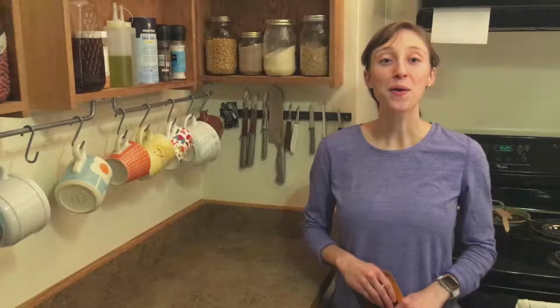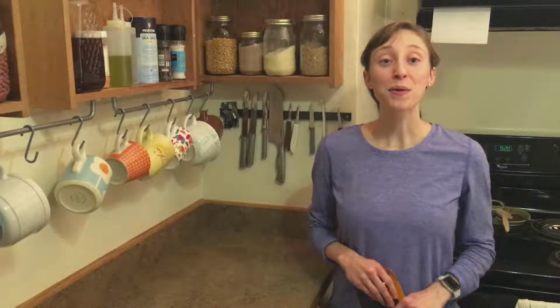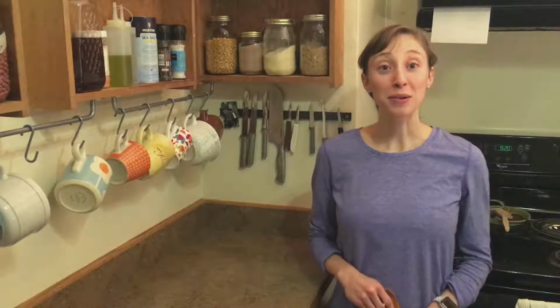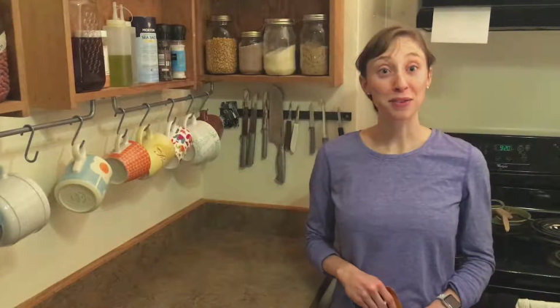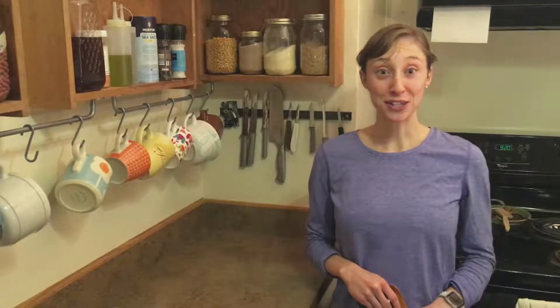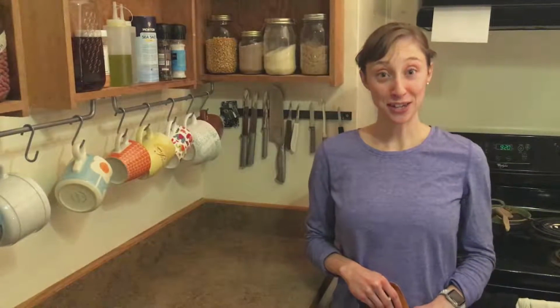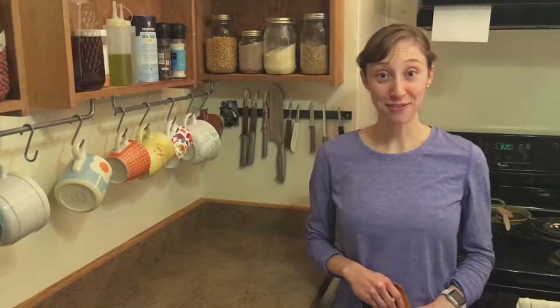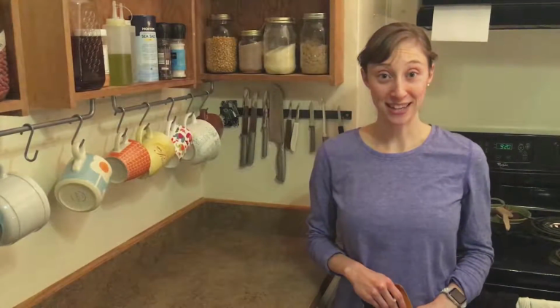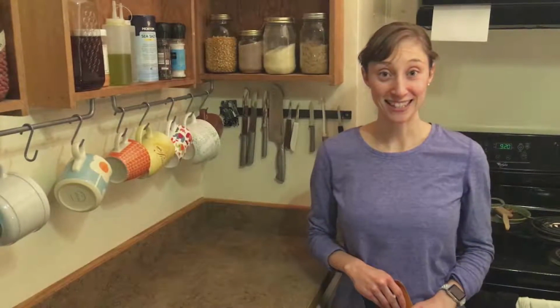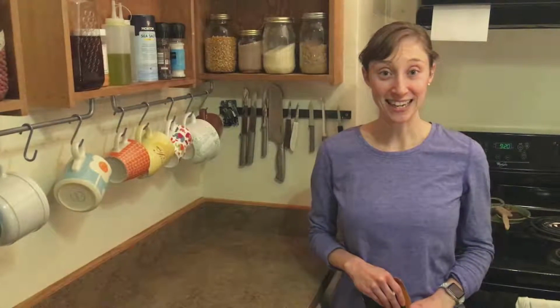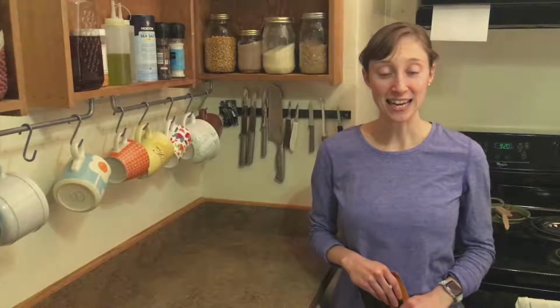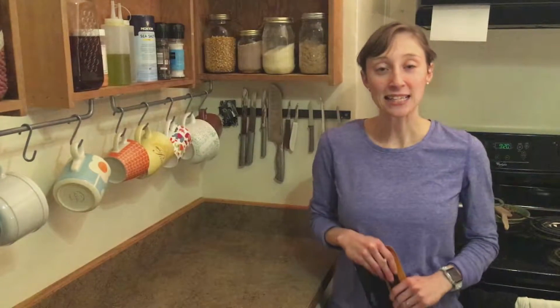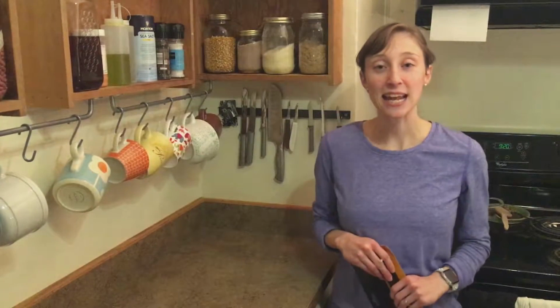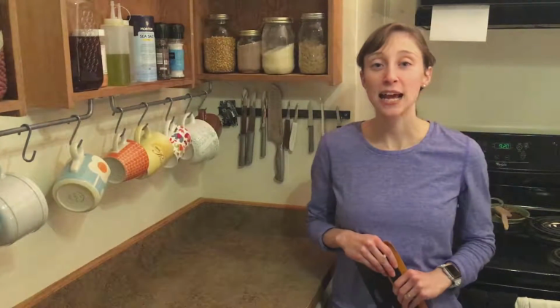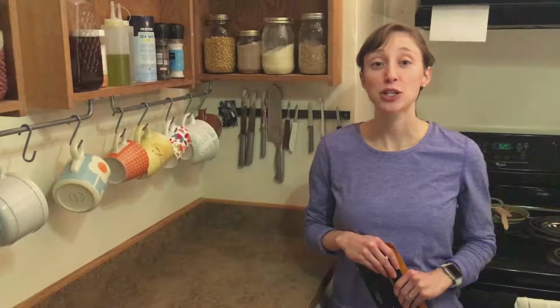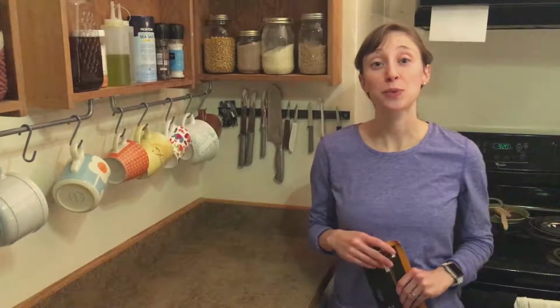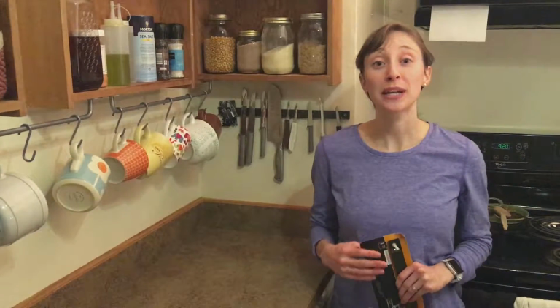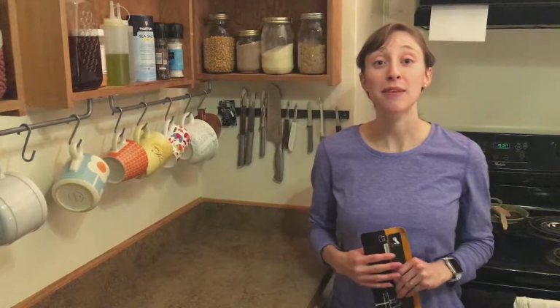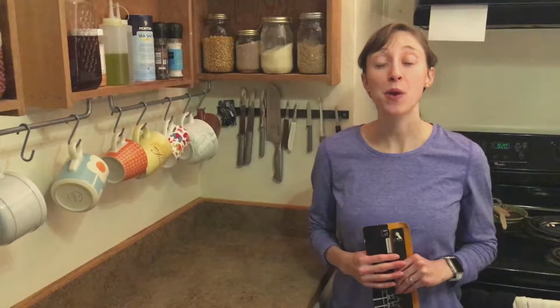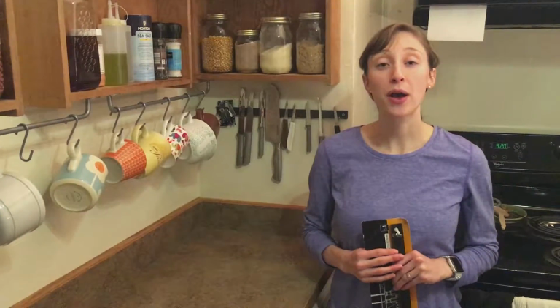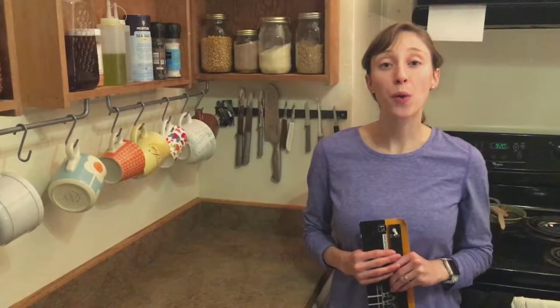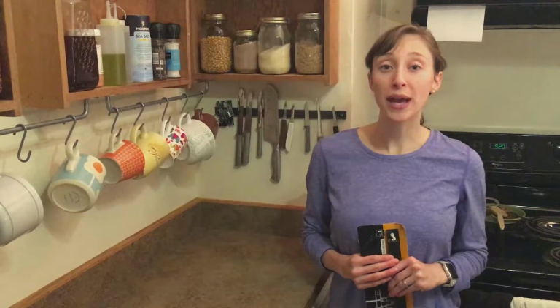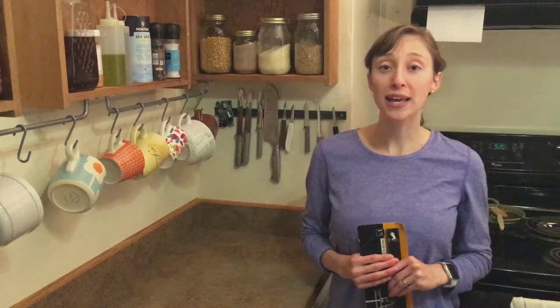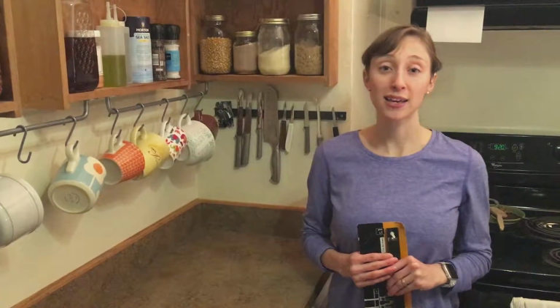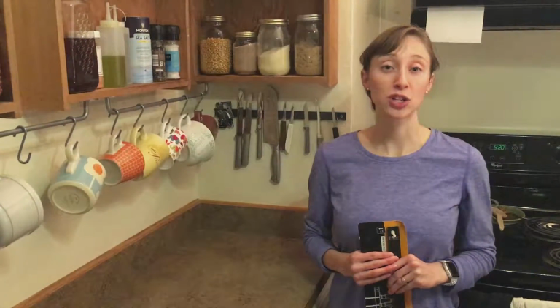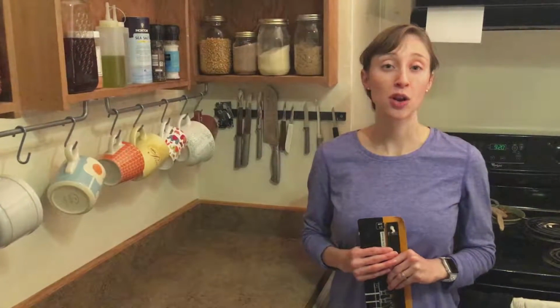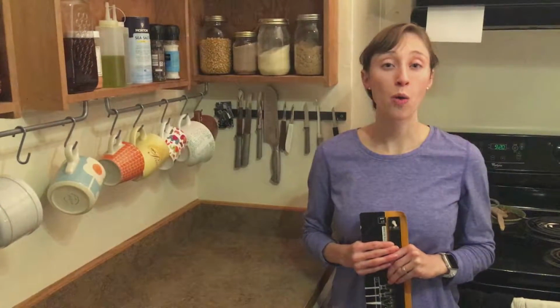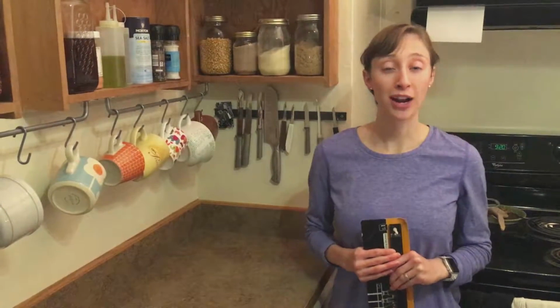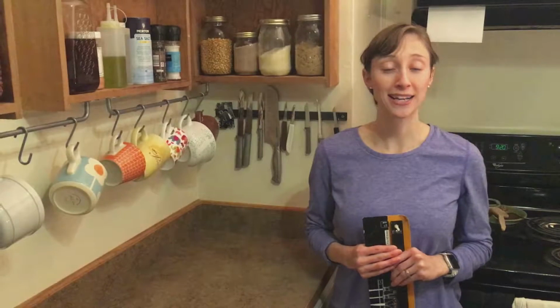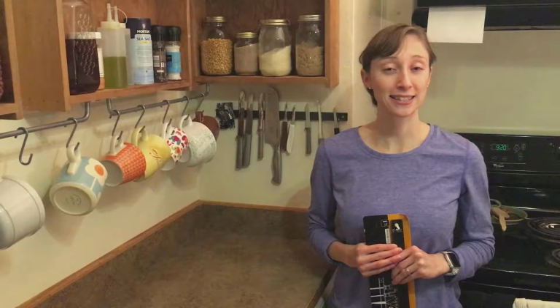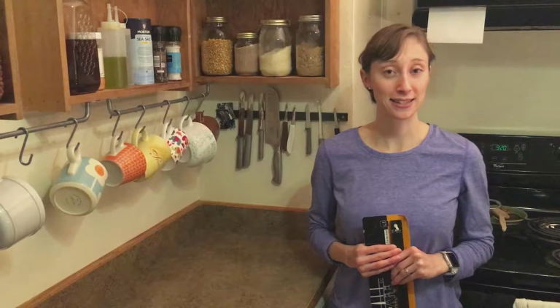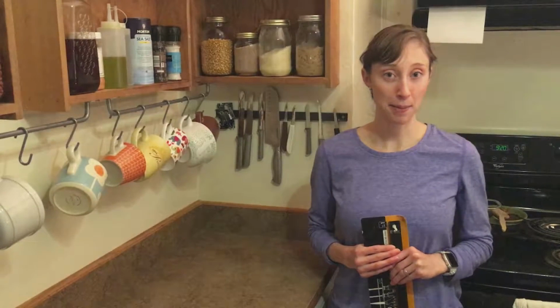Welcome to Freshen Up Fancy. Today I just wanted to give you a quick kitchen organizing tip.